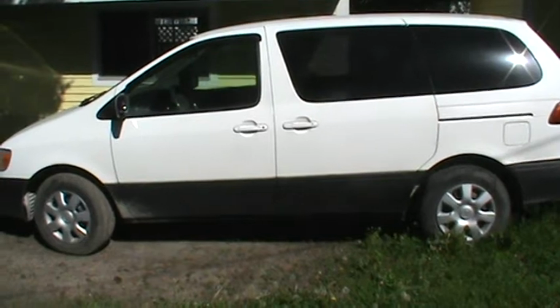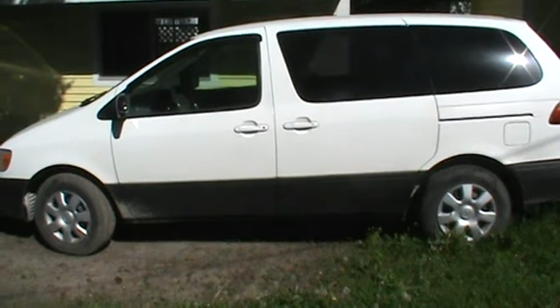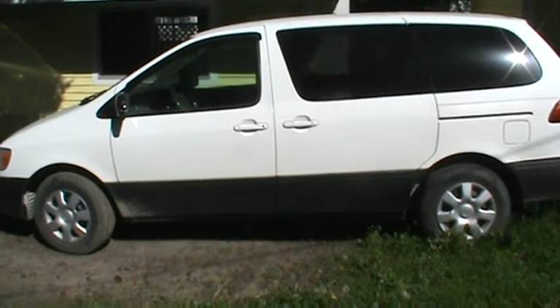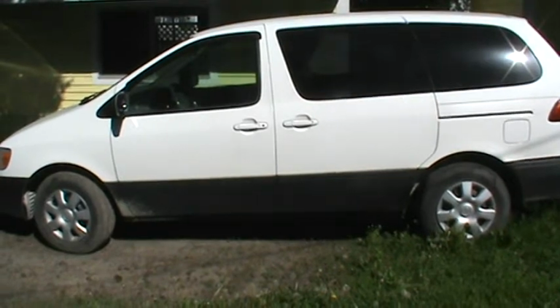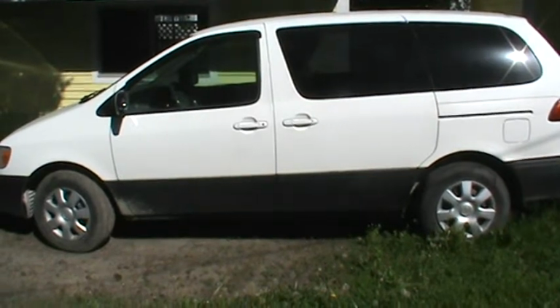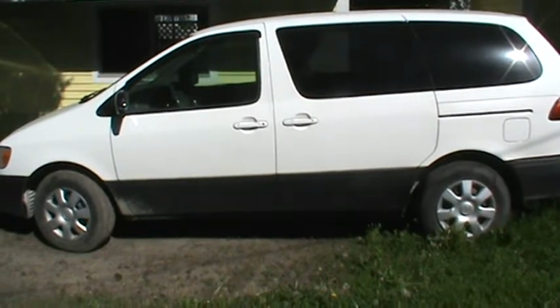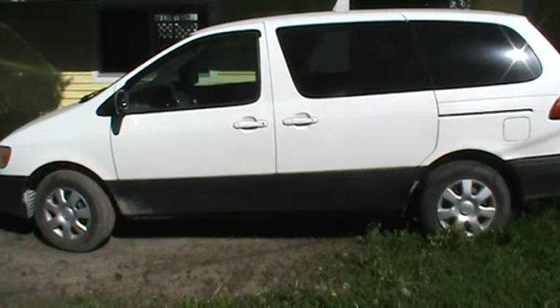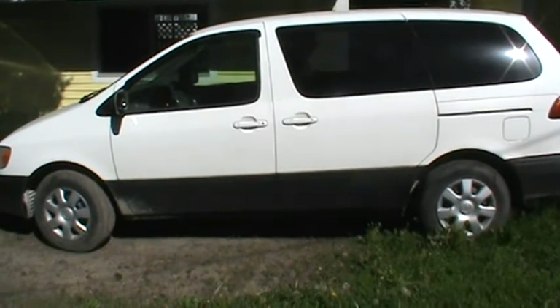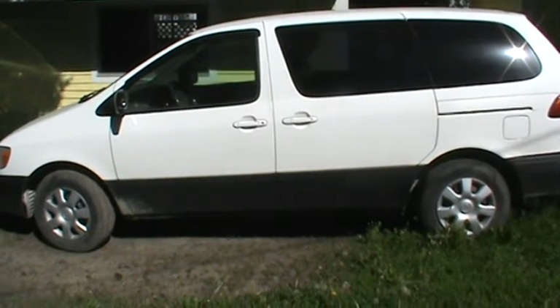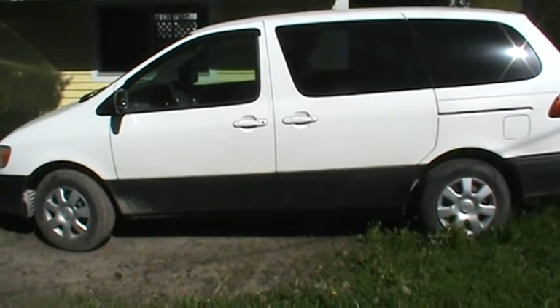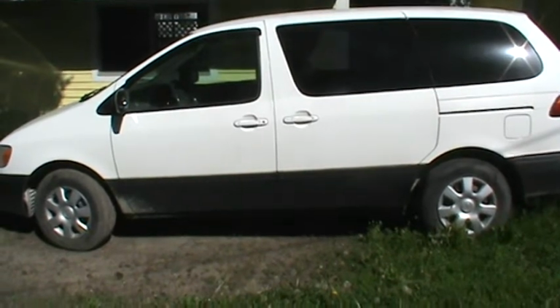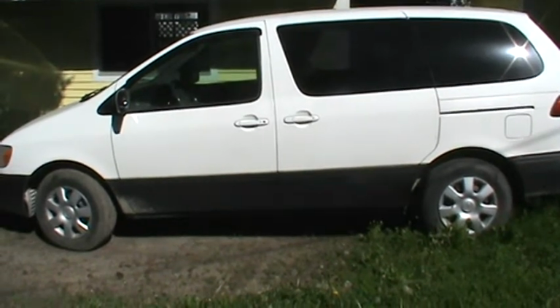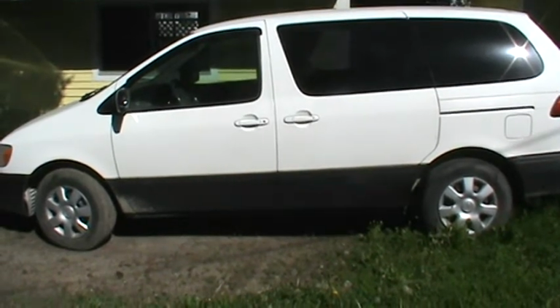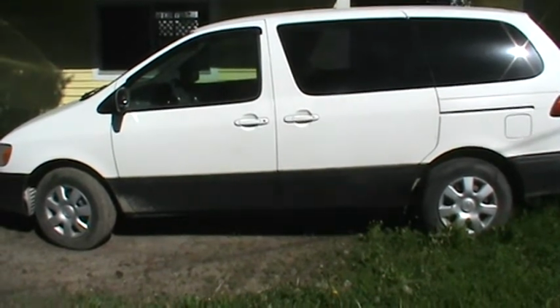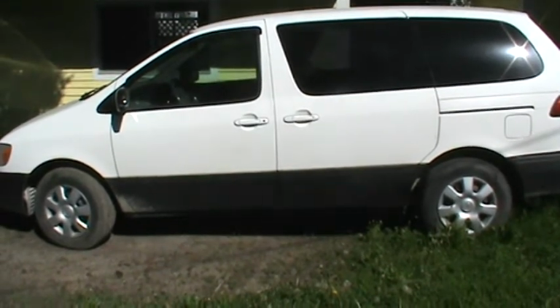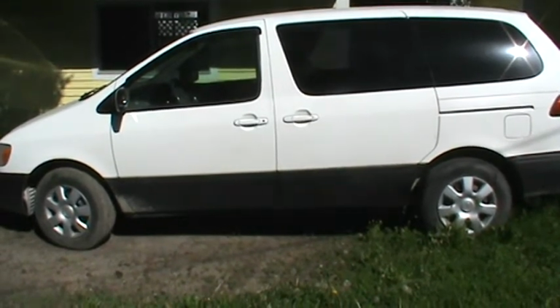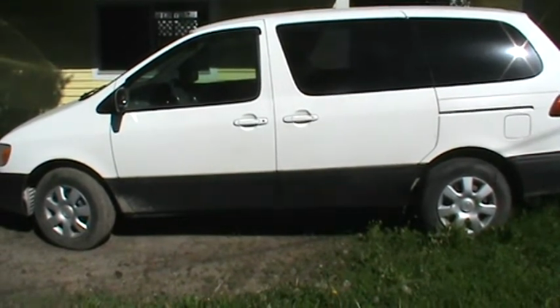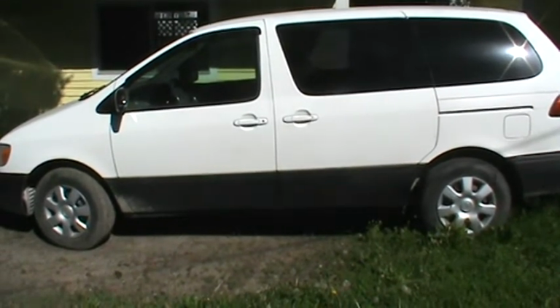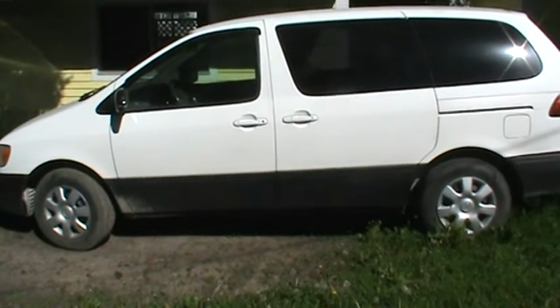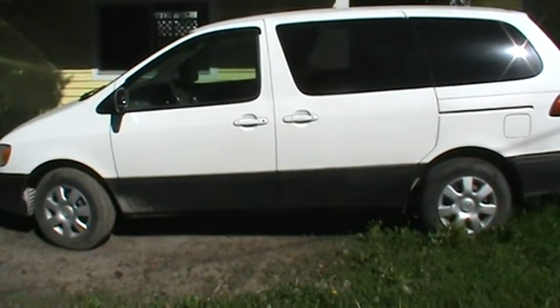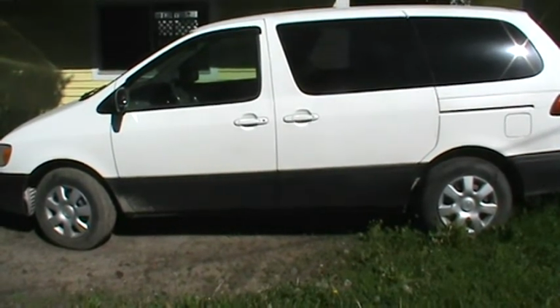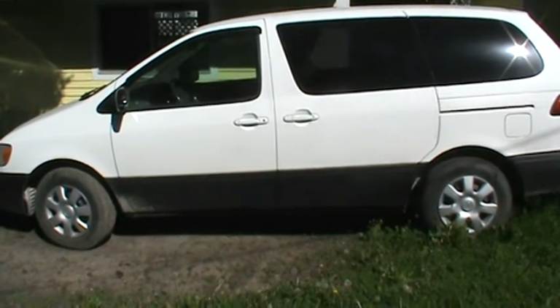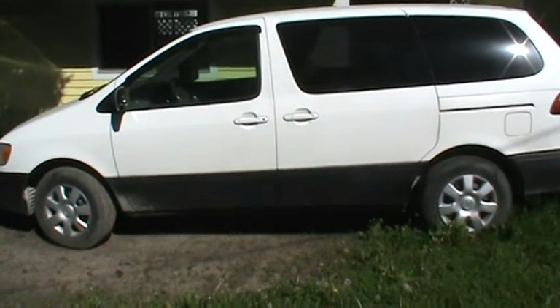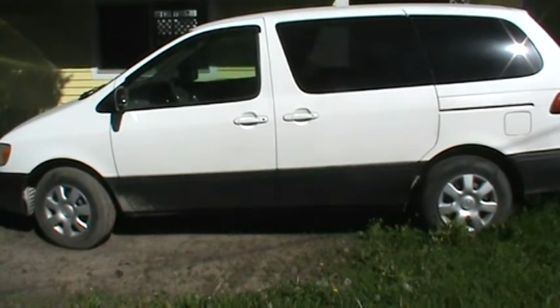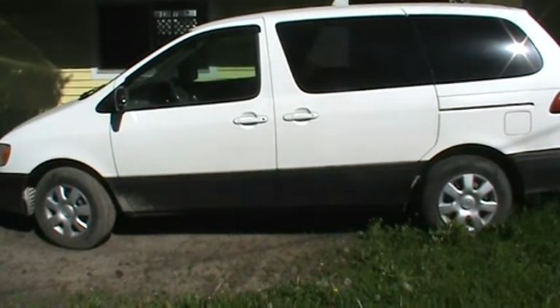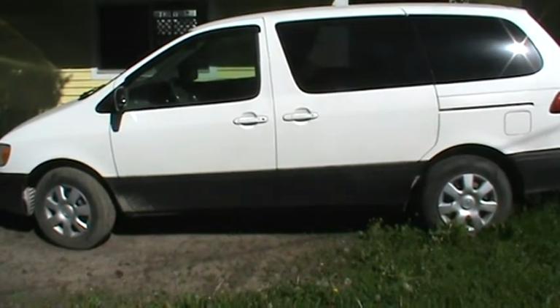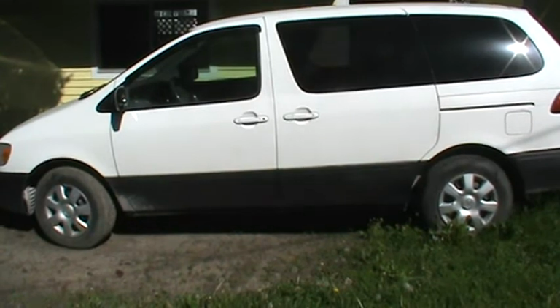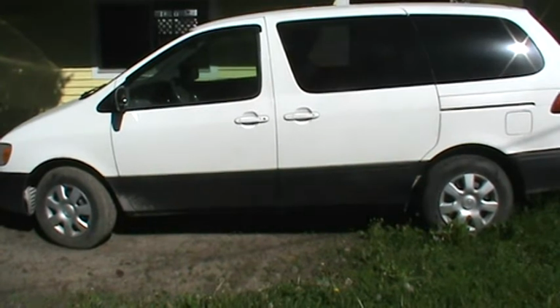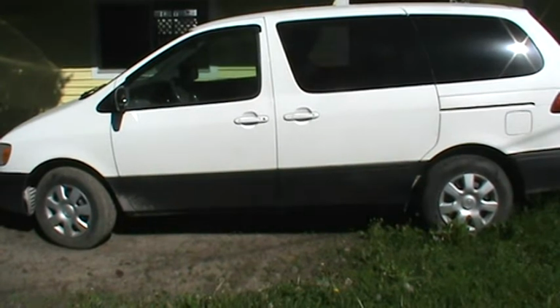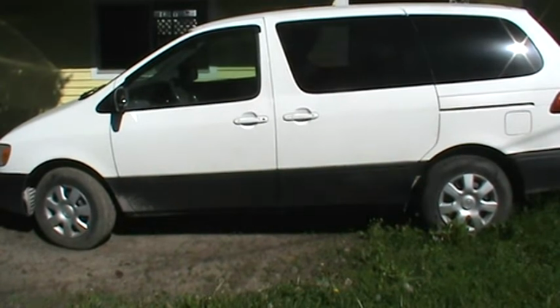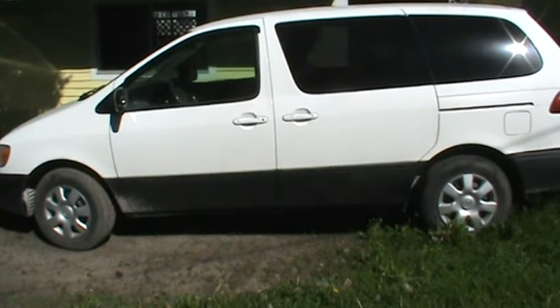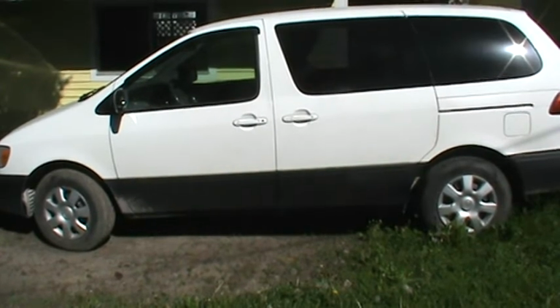Hey YouTube, this is just going to be a quick video — a tour of my adventure van.